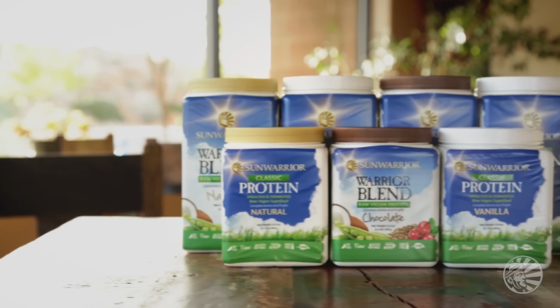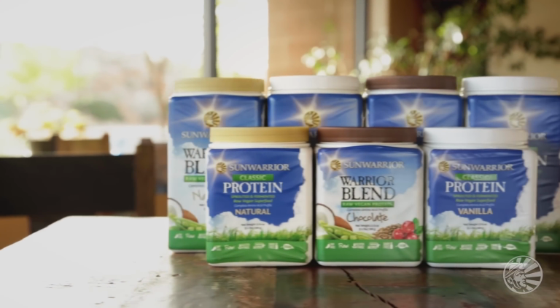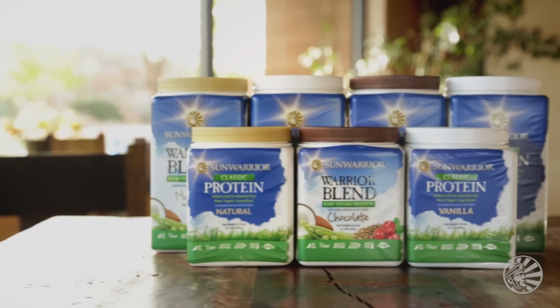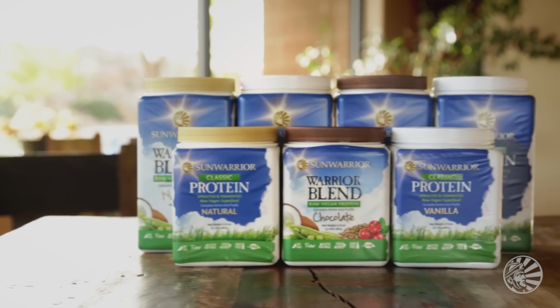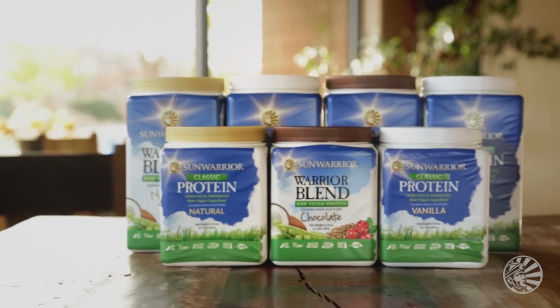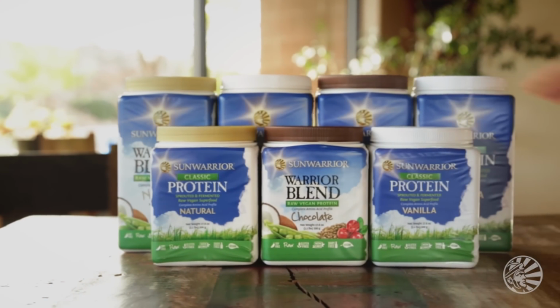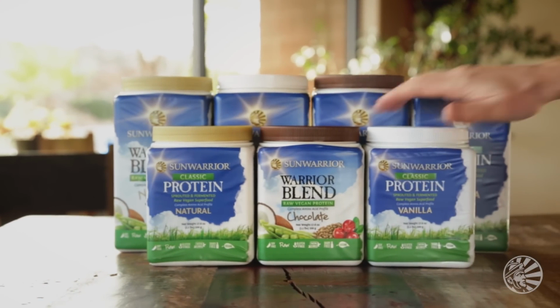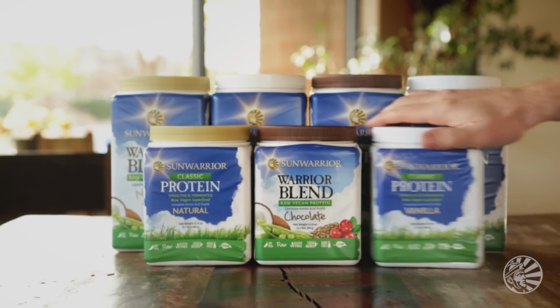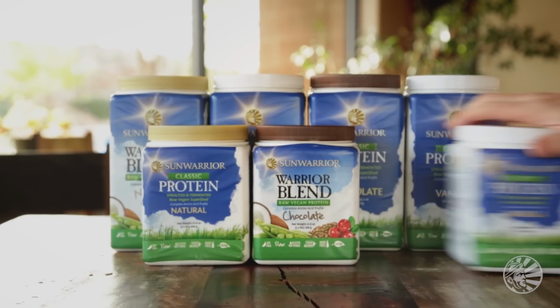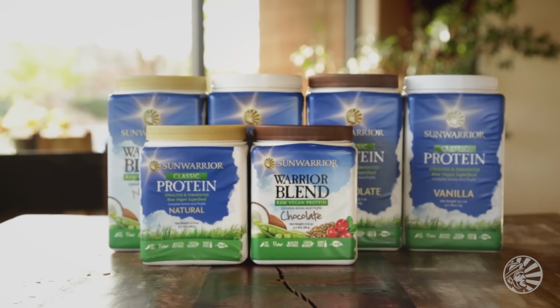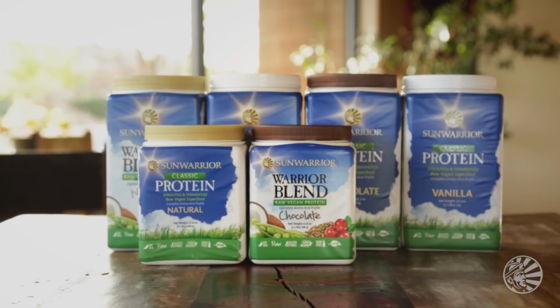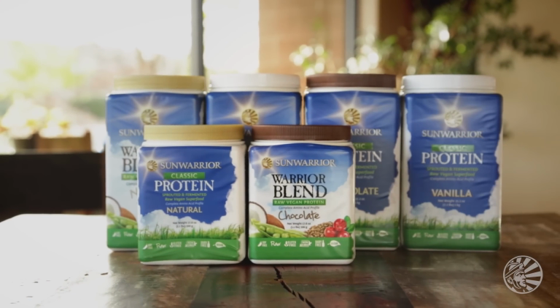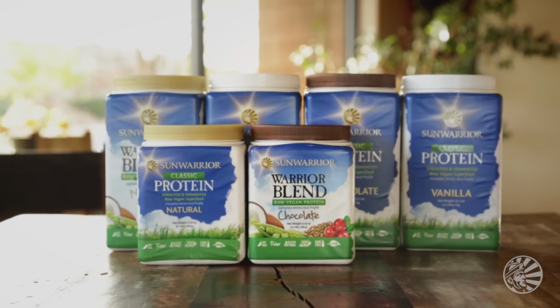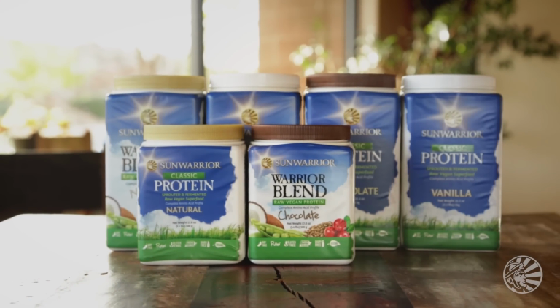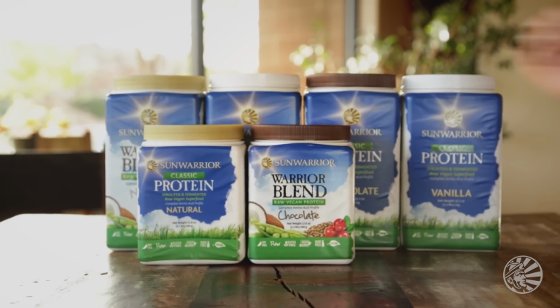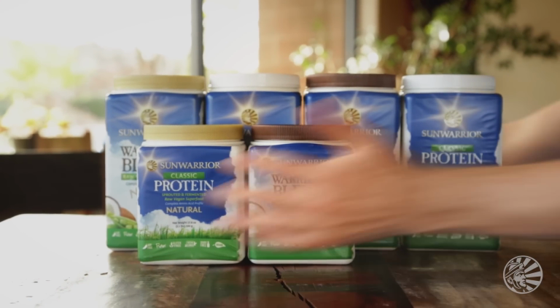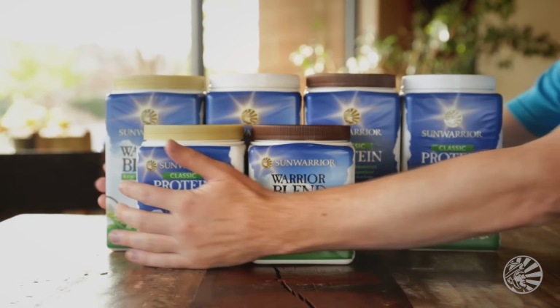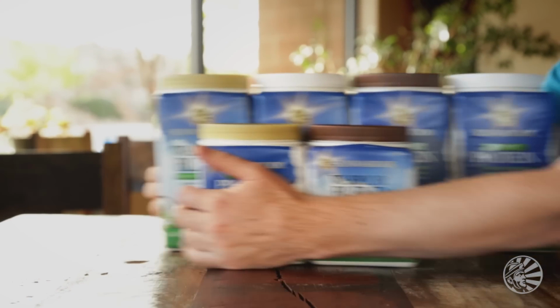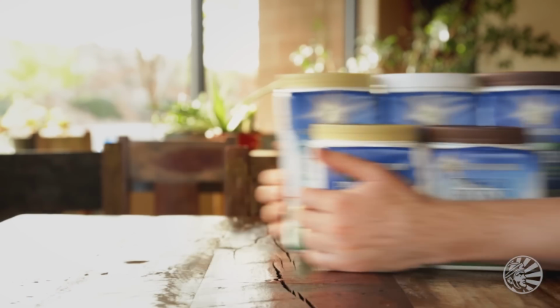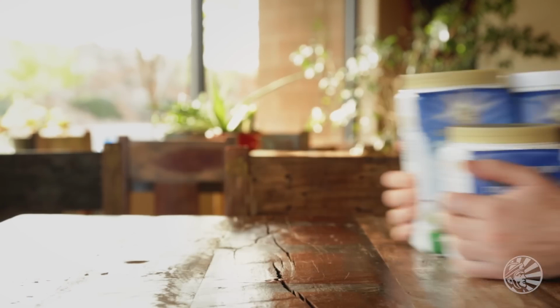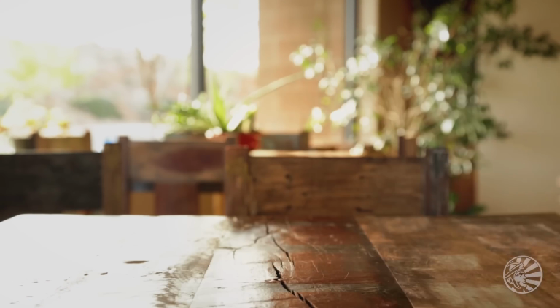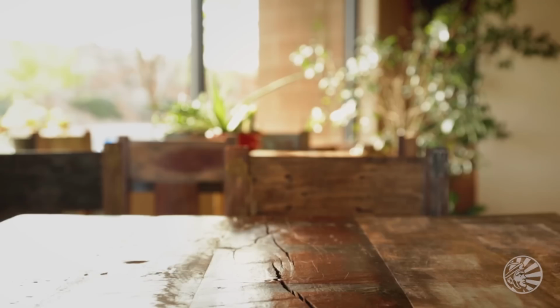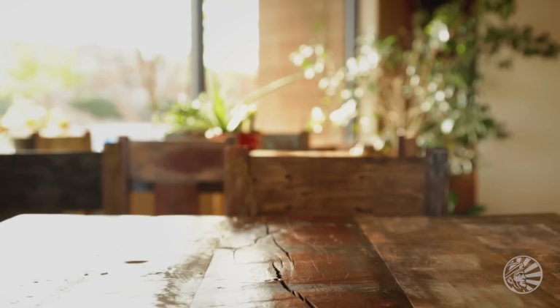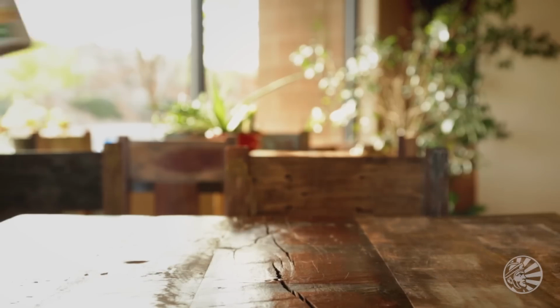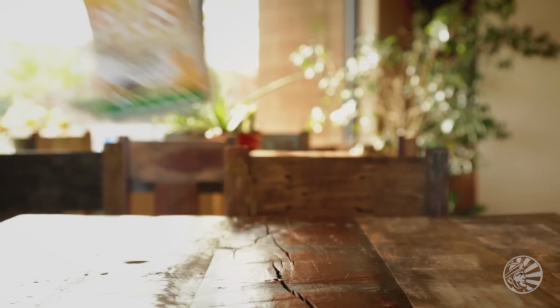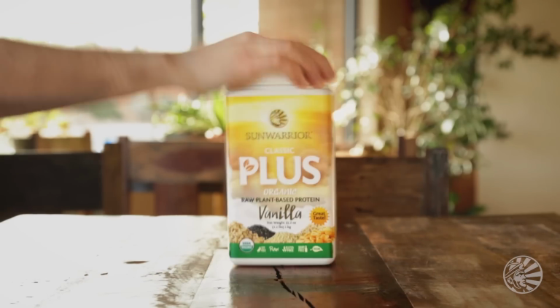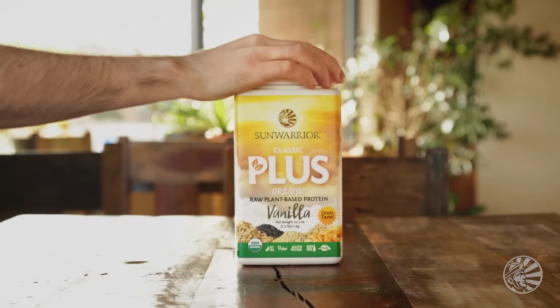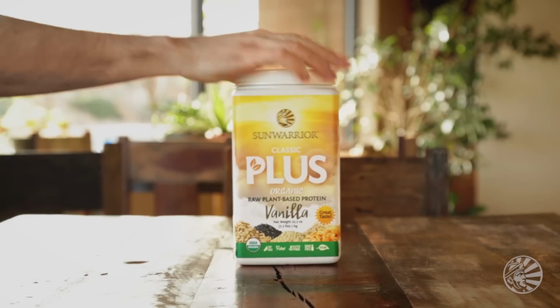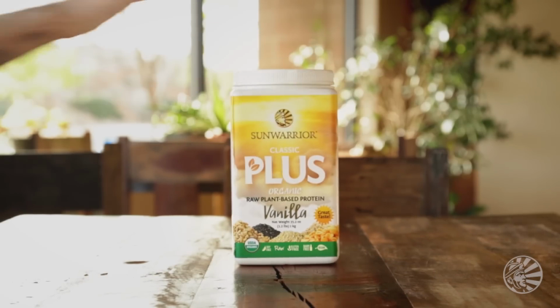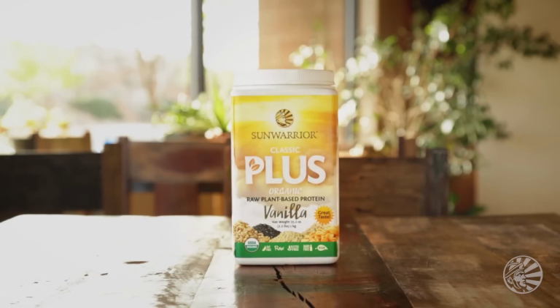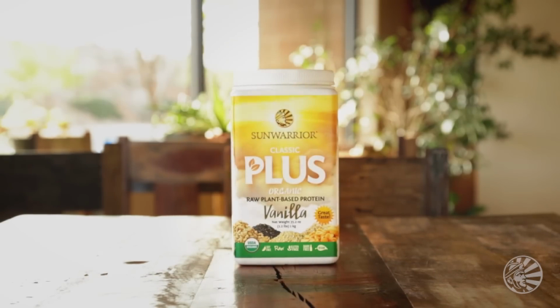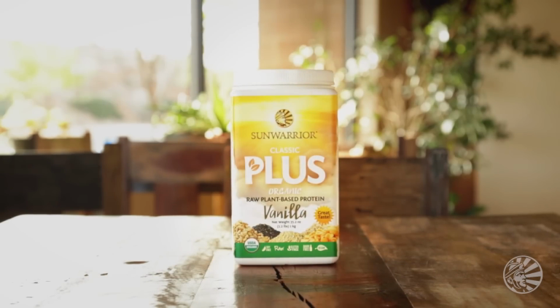We've handpicked the very best things from our protein lineup to create something pretty exciting. Introducing Classic Plus.